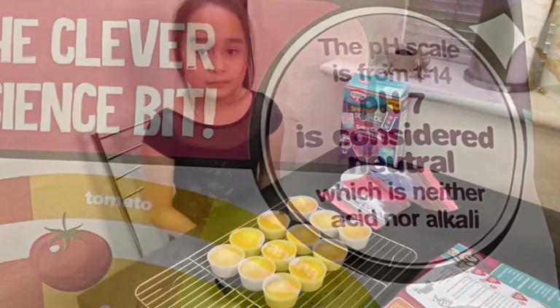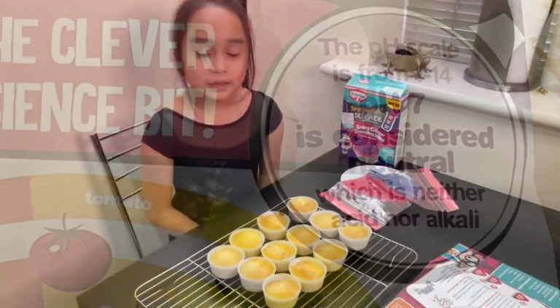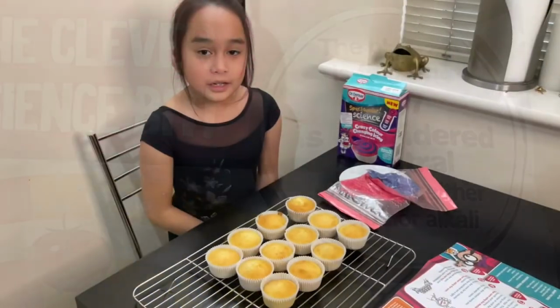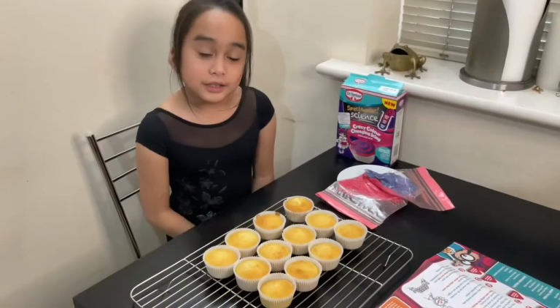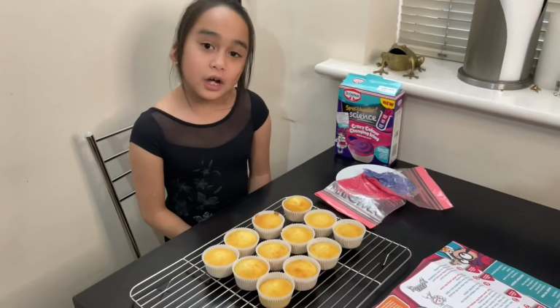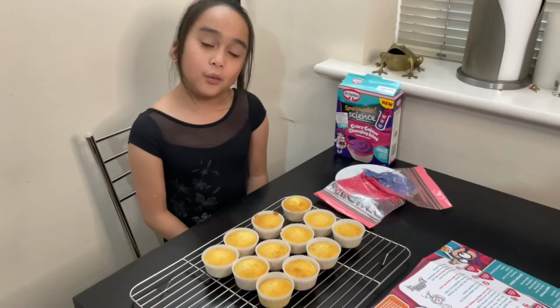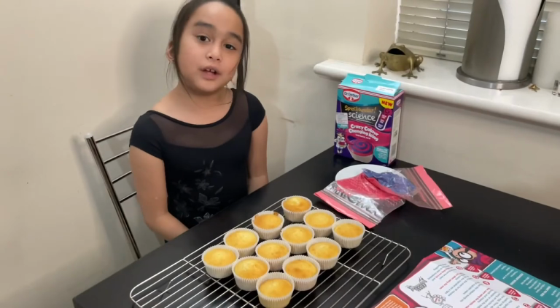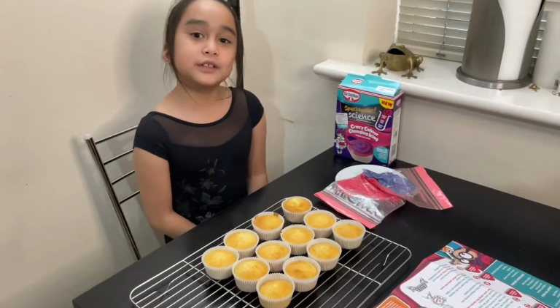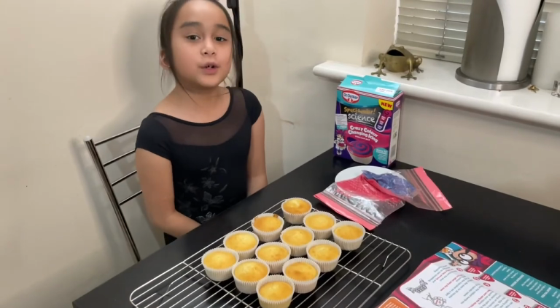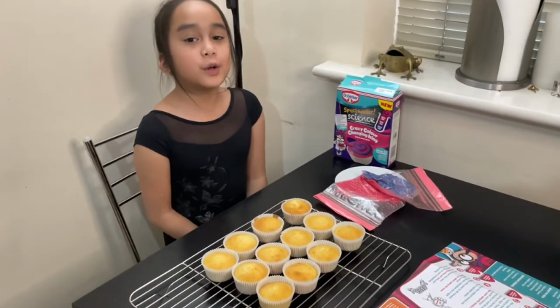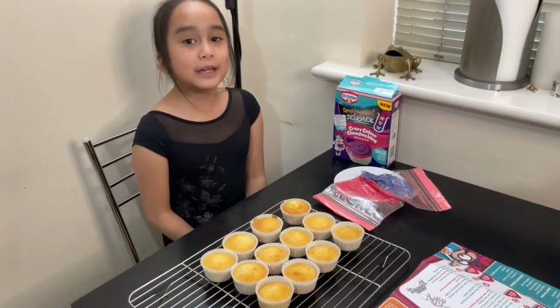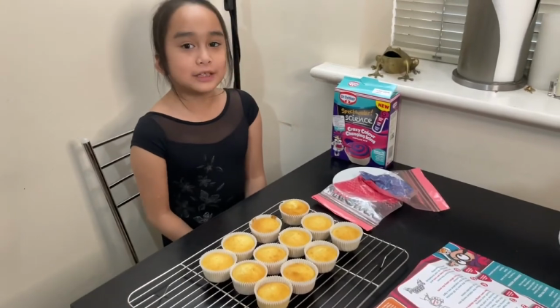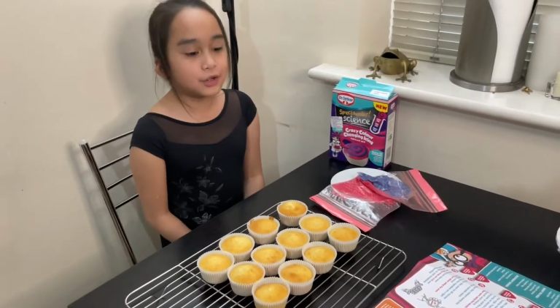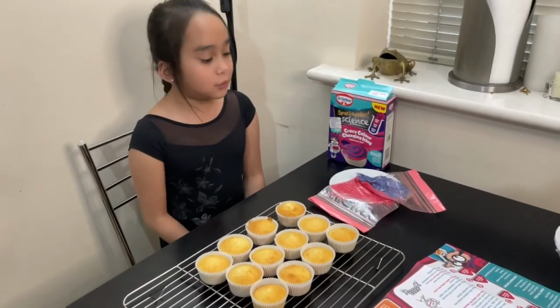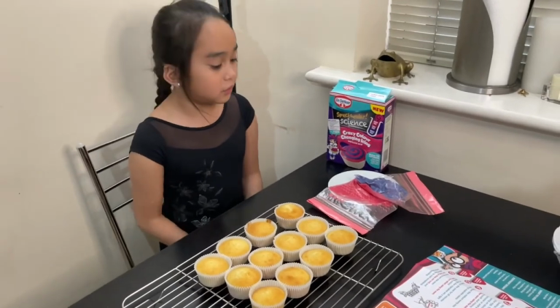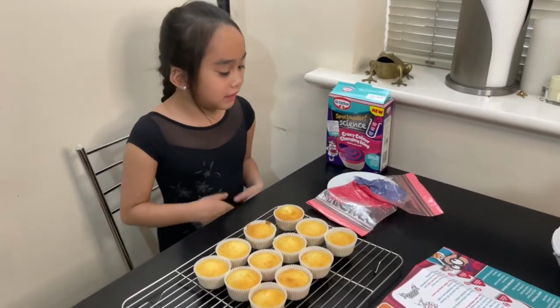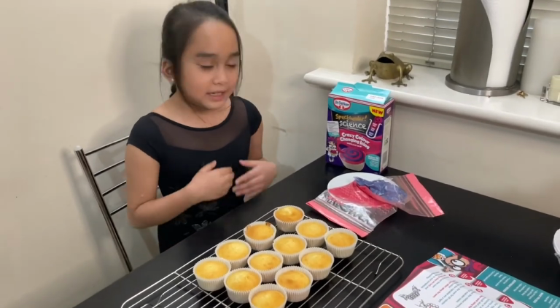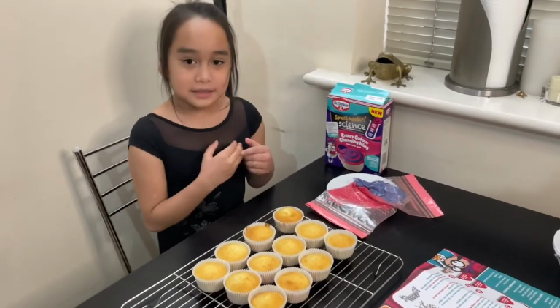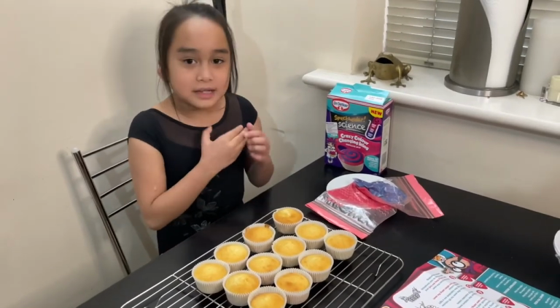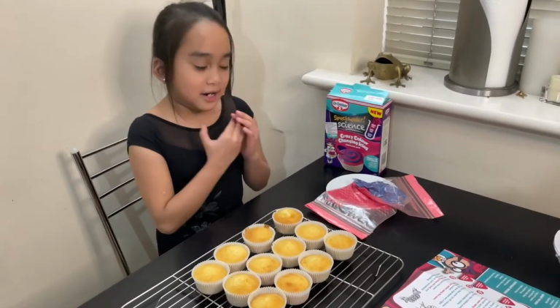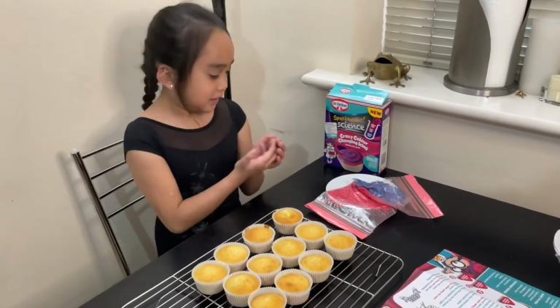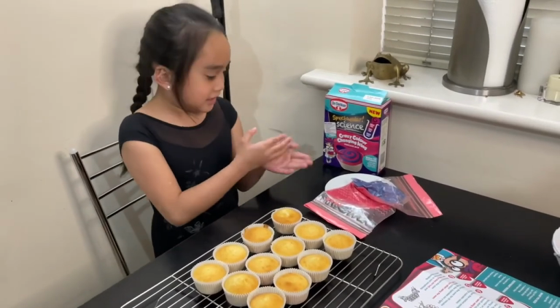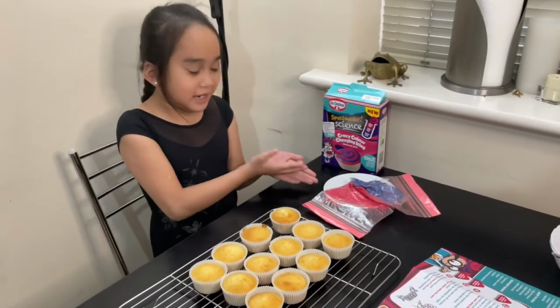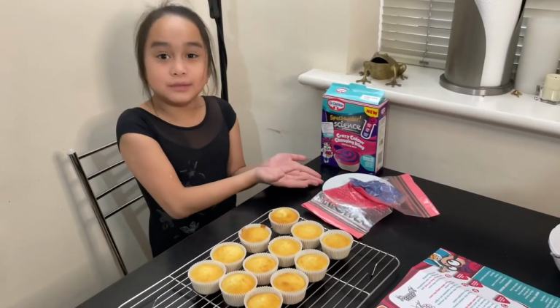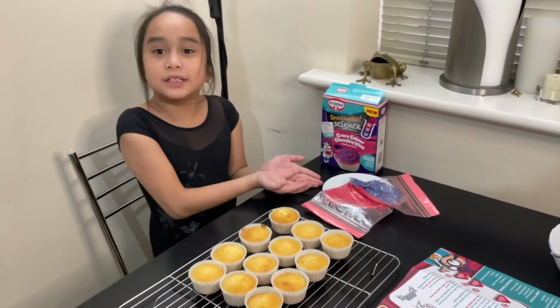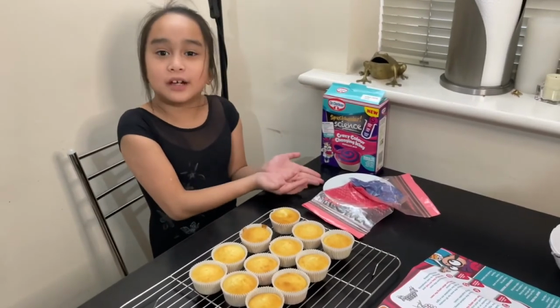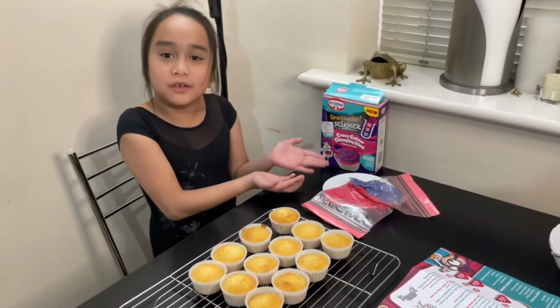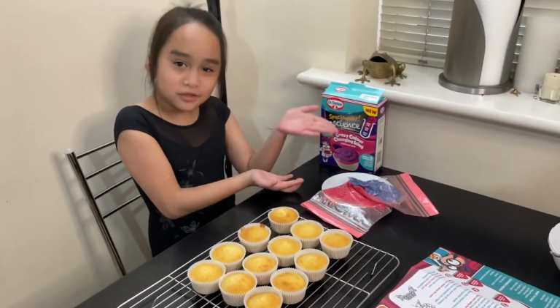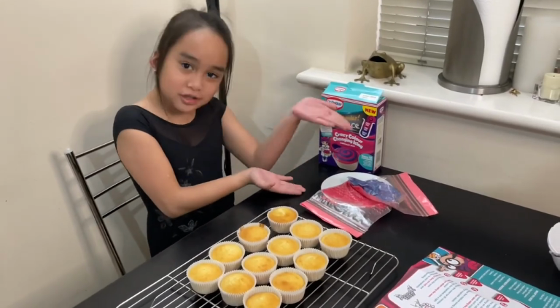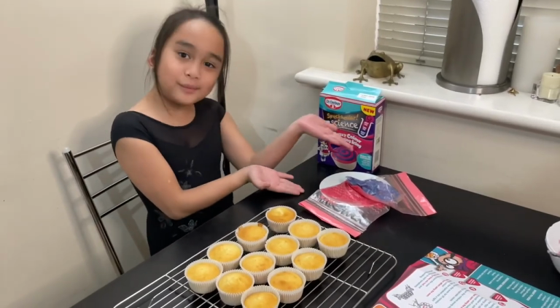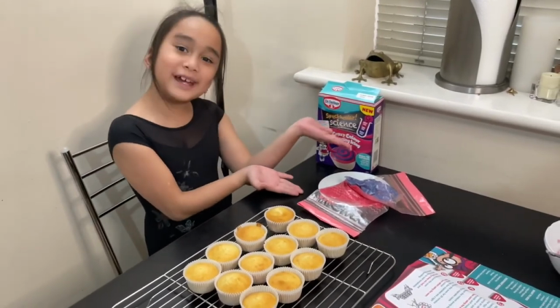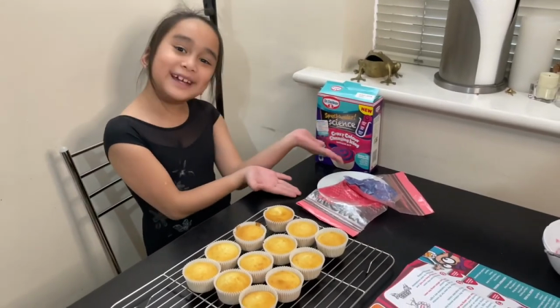So once your cupcakes are cooked, now it's time to decorate your cupcakes.